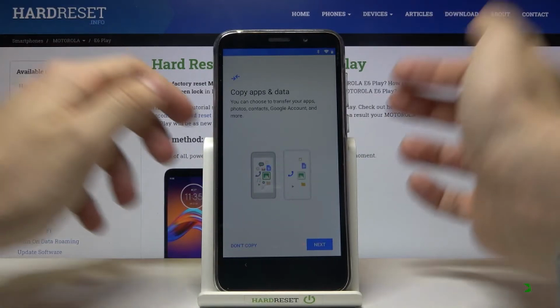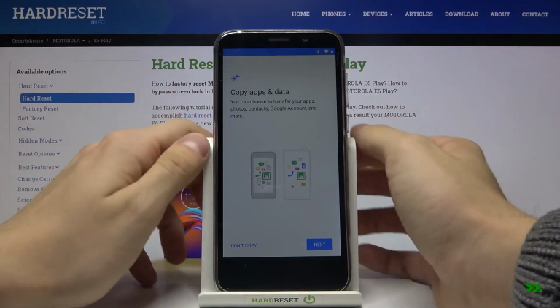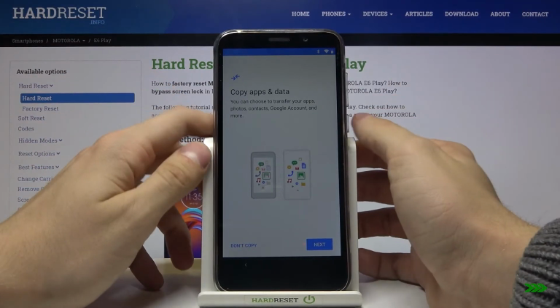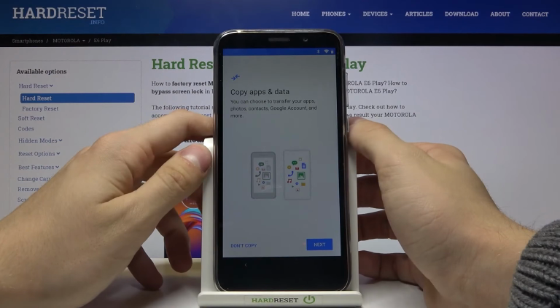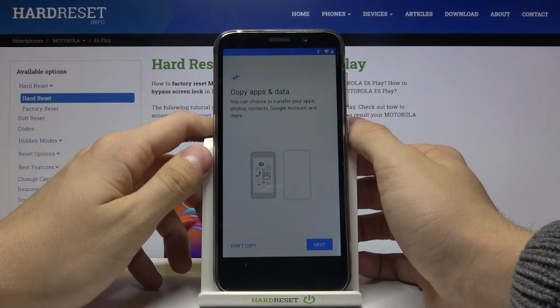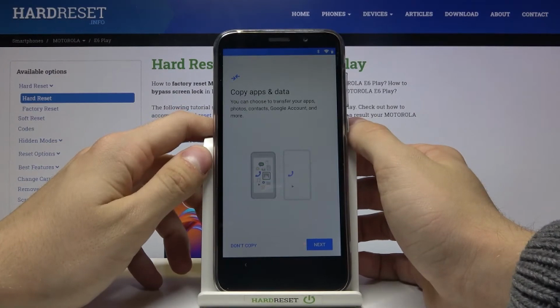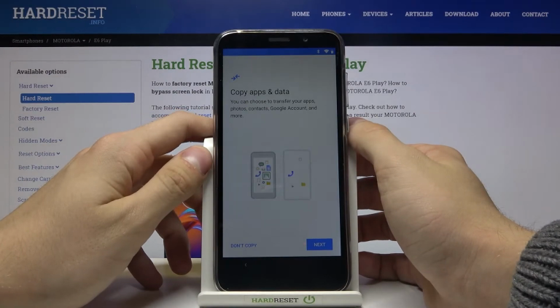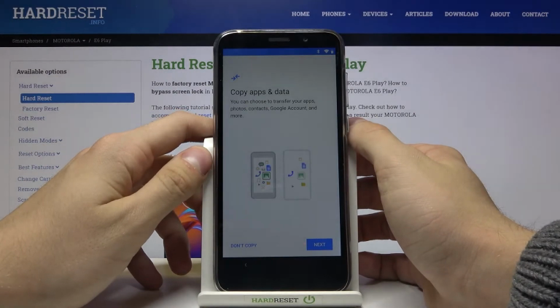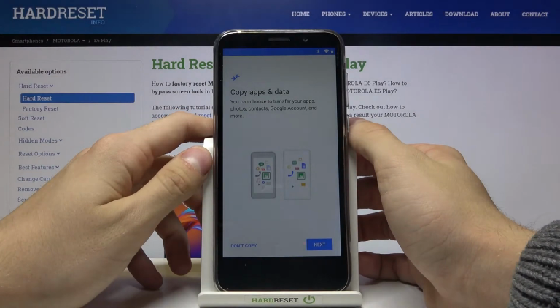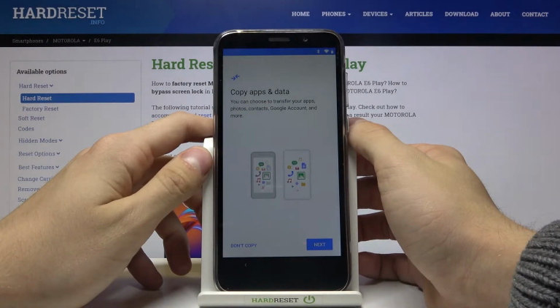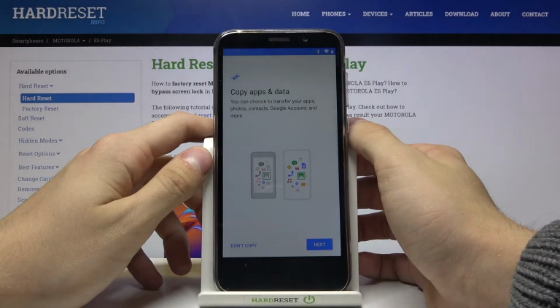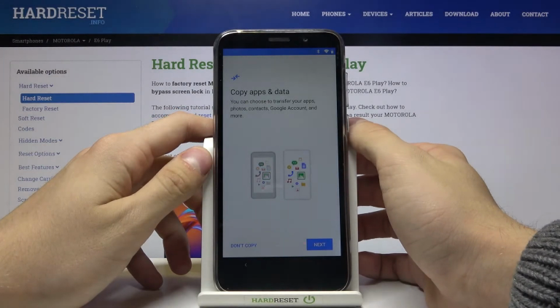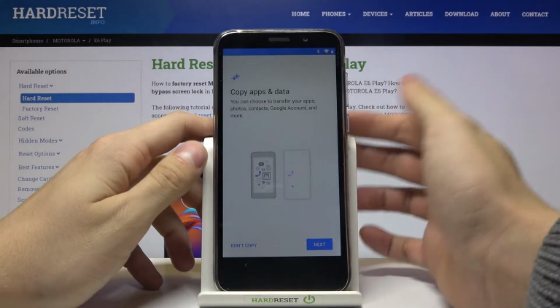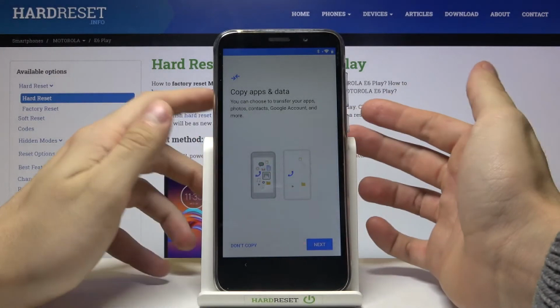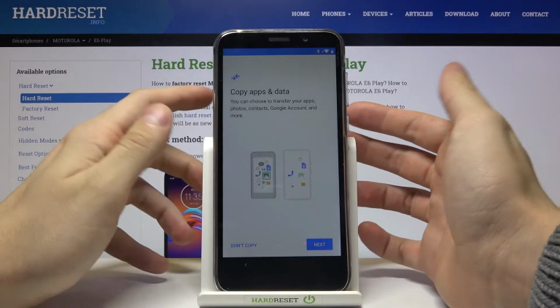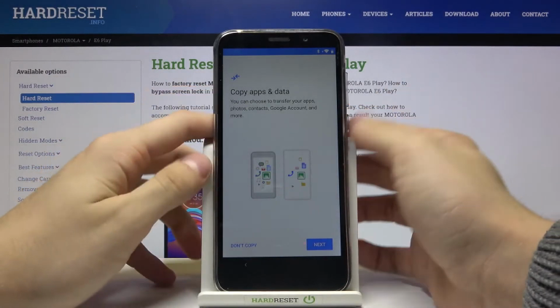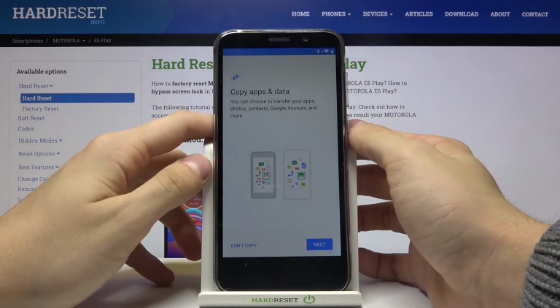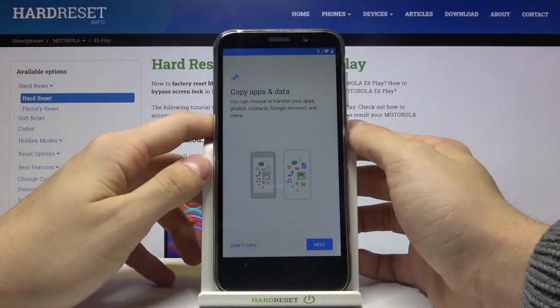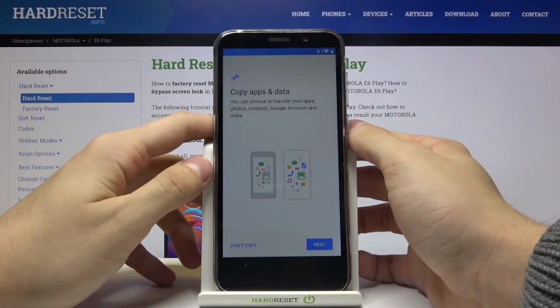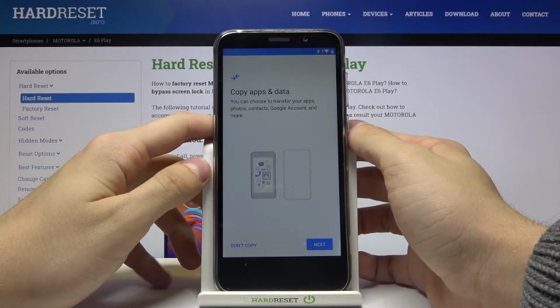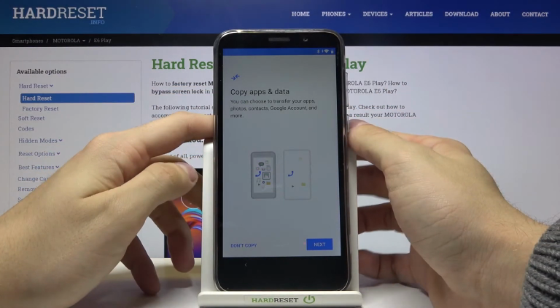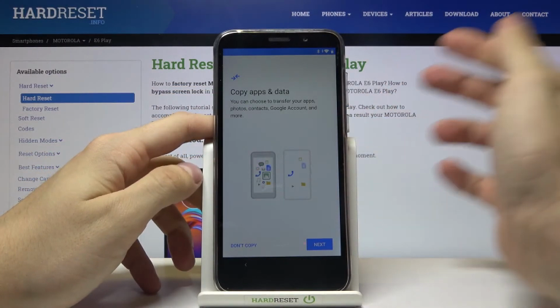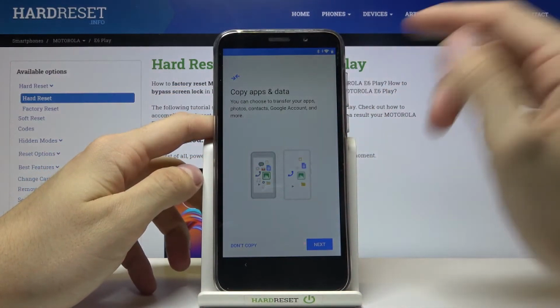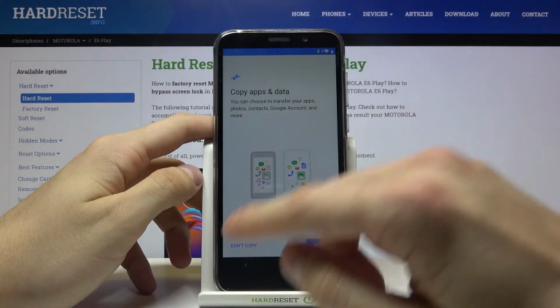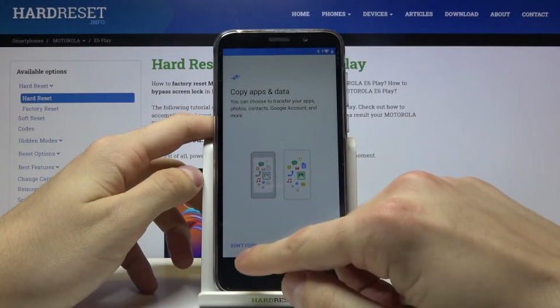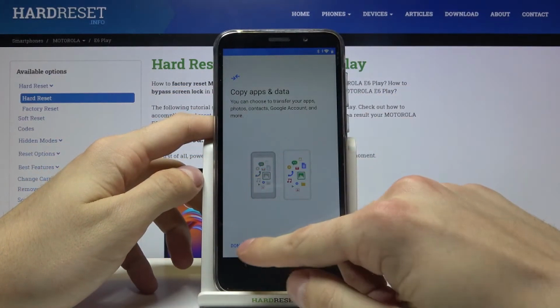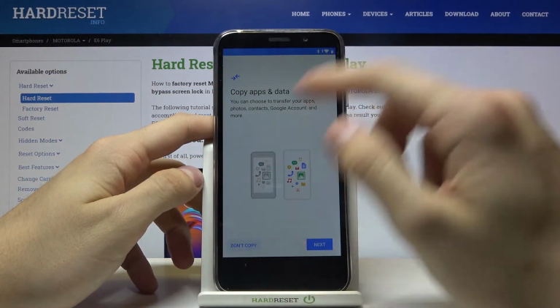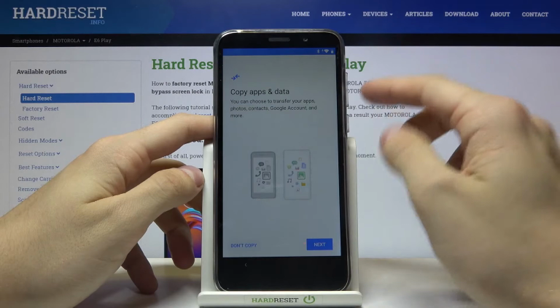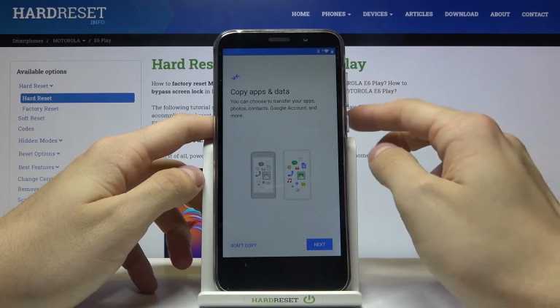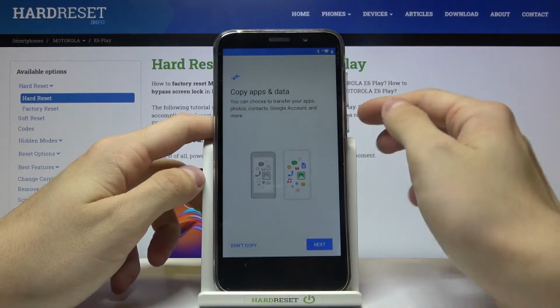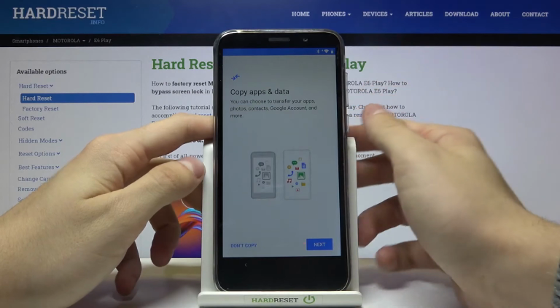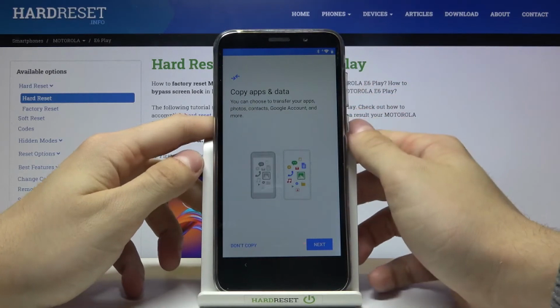We can copy our data from our Google accounts, but I'll press don't copy.